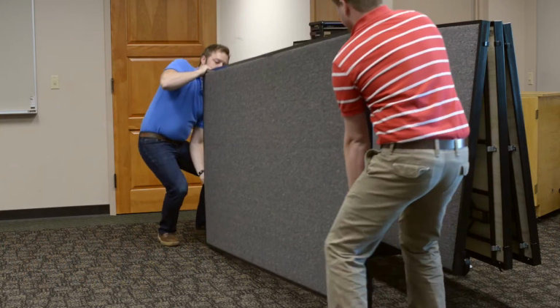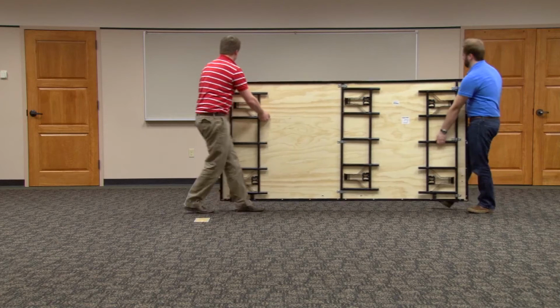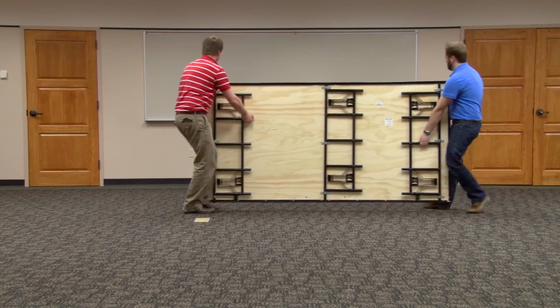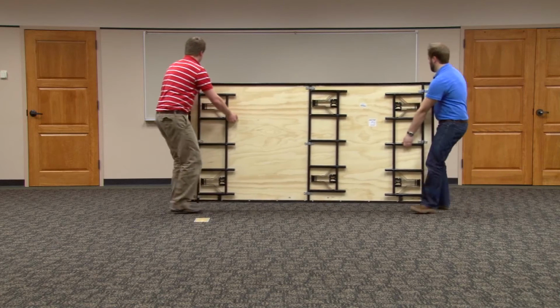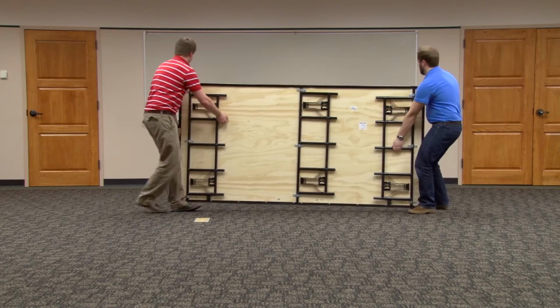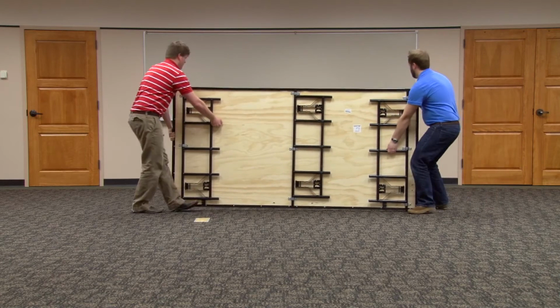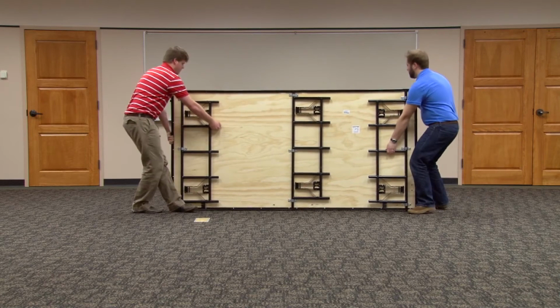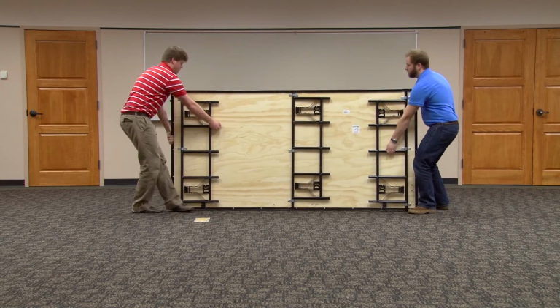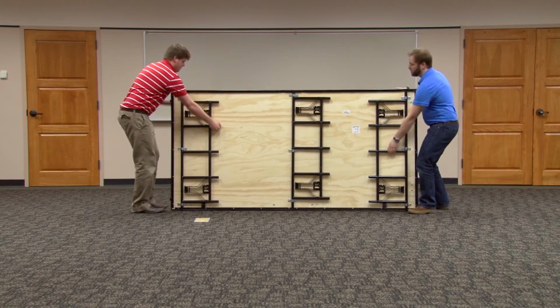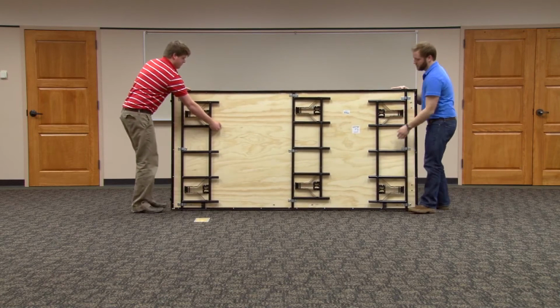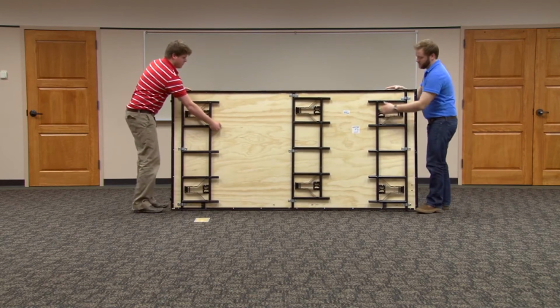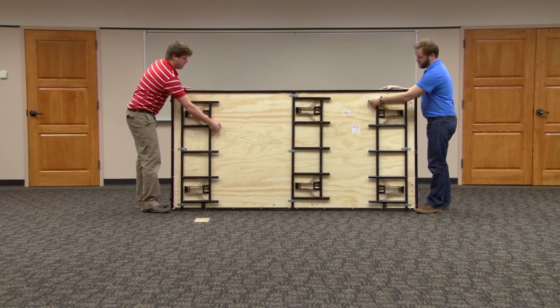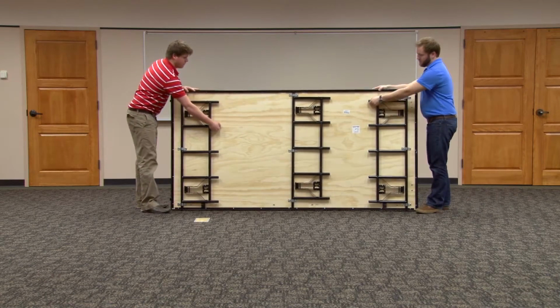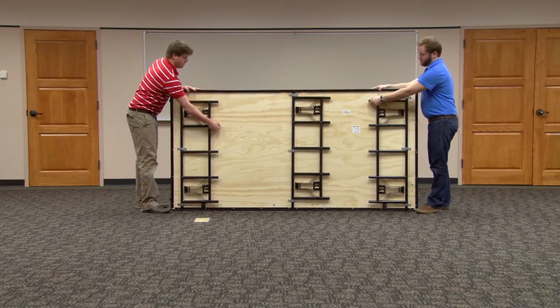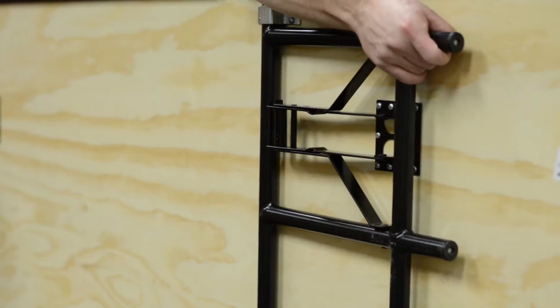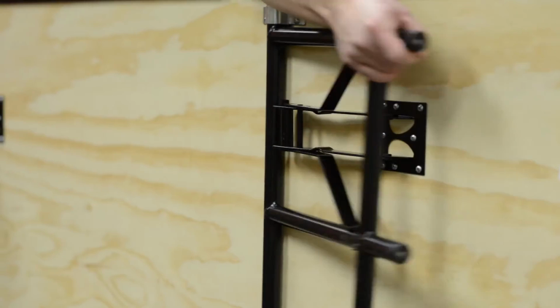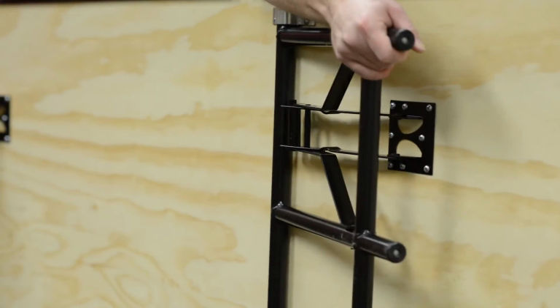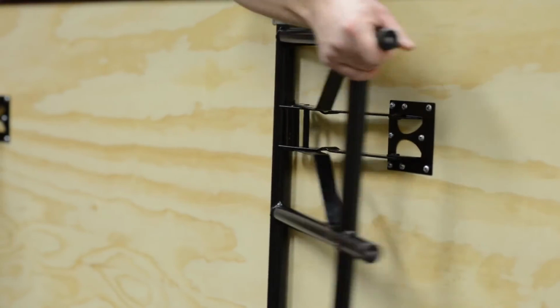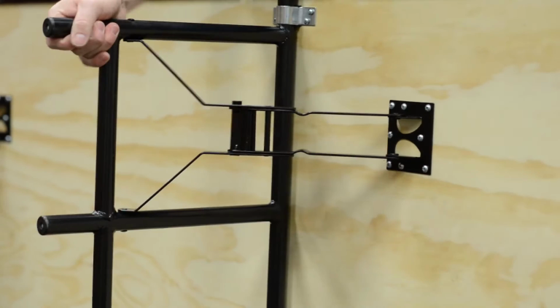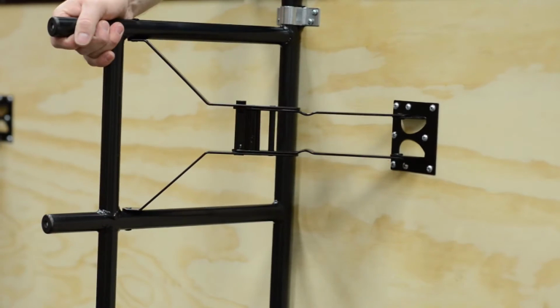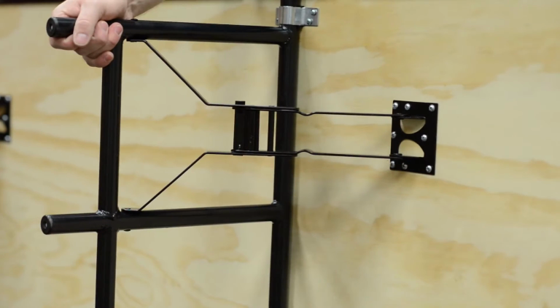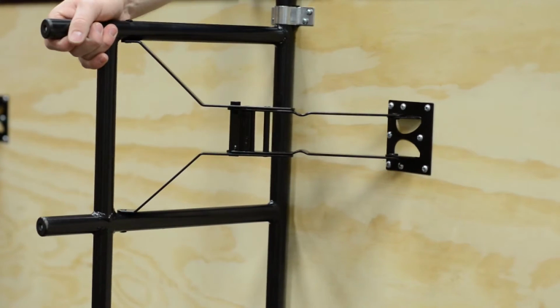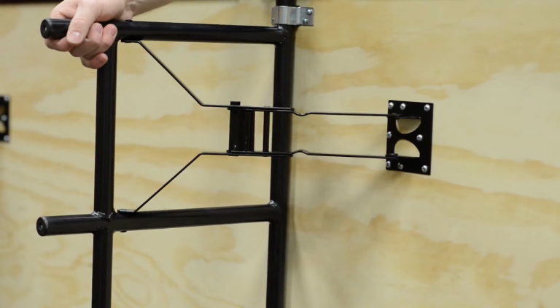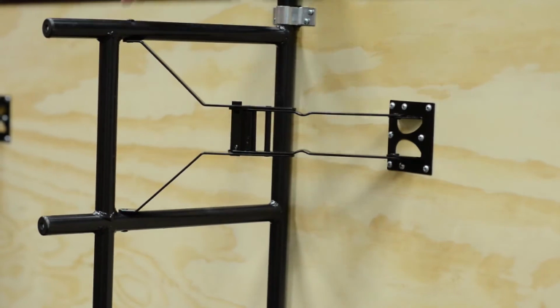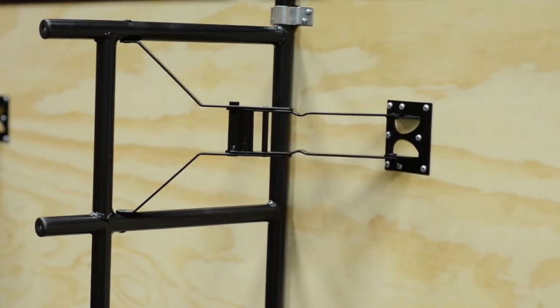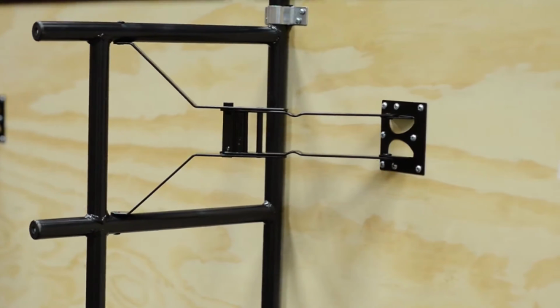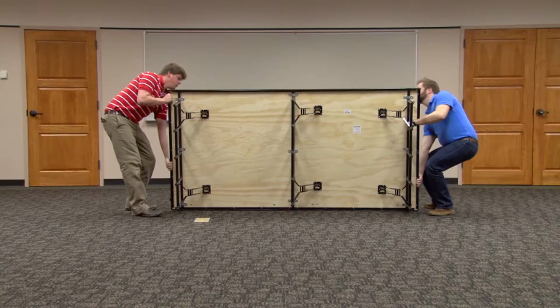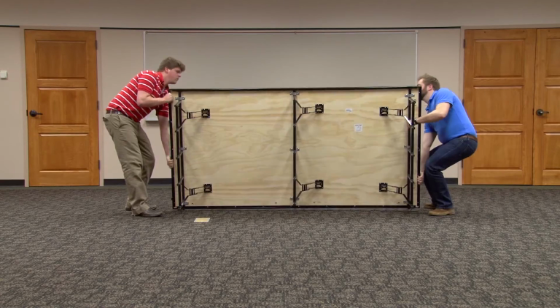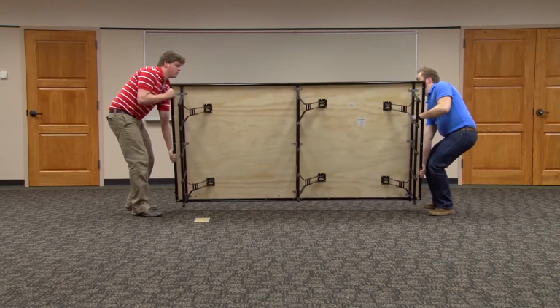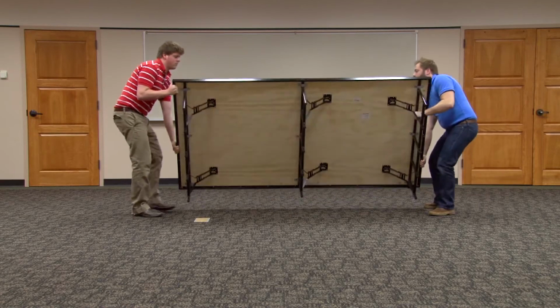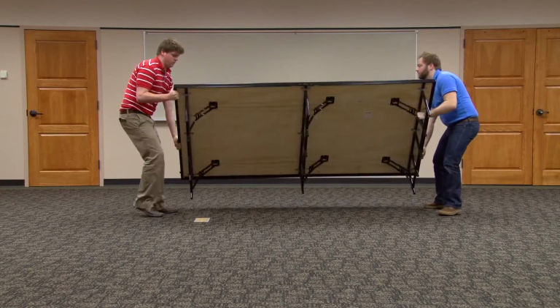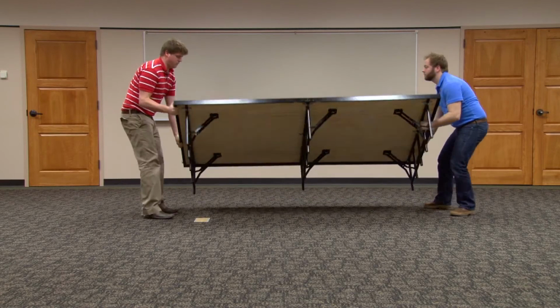Begin by moving a stage panel into position. The special spring locking mechanisms help lock the legs into place and prevent accidental collapsing.